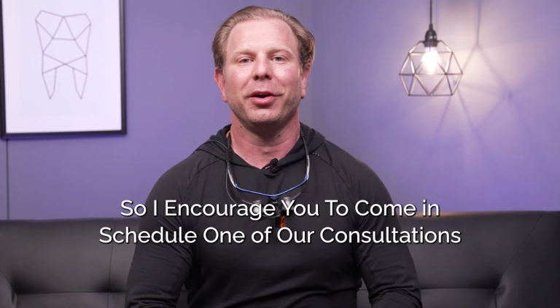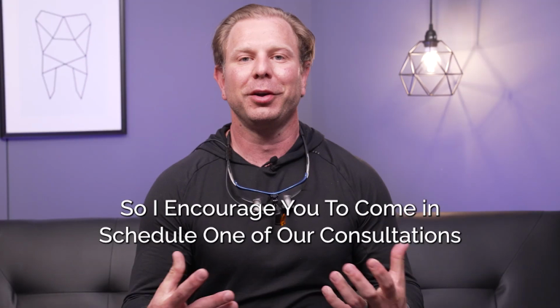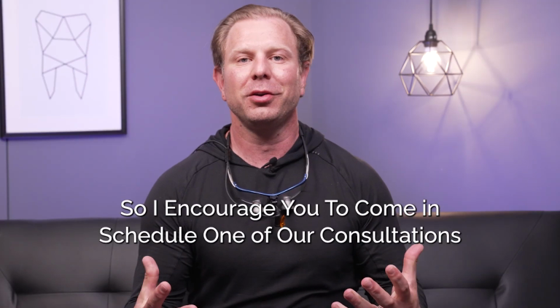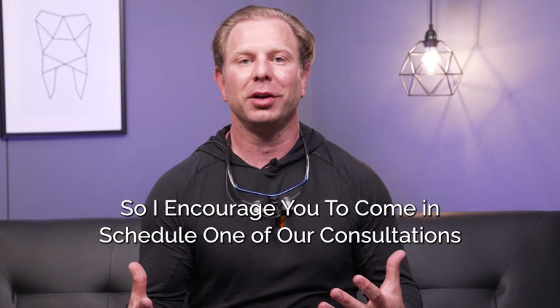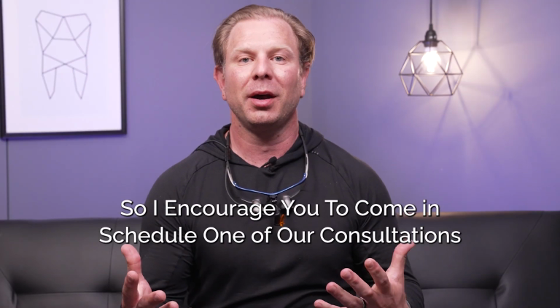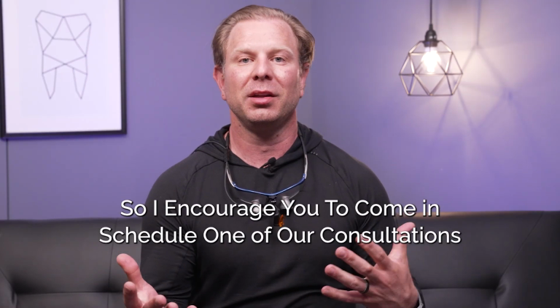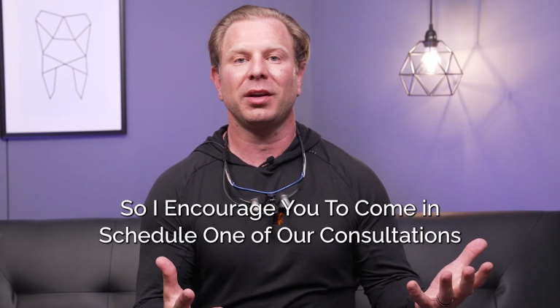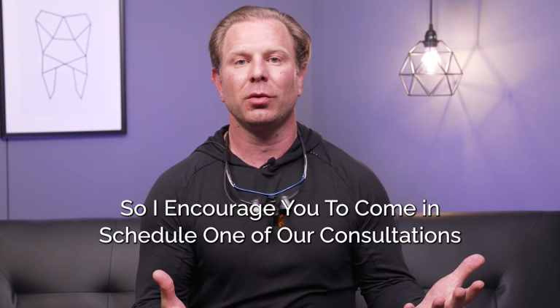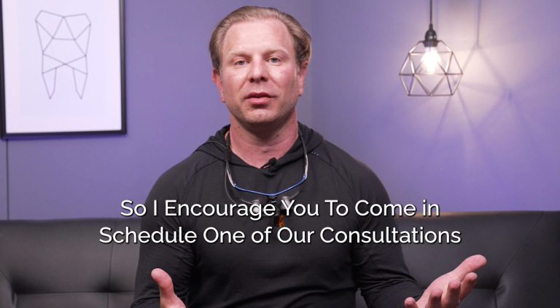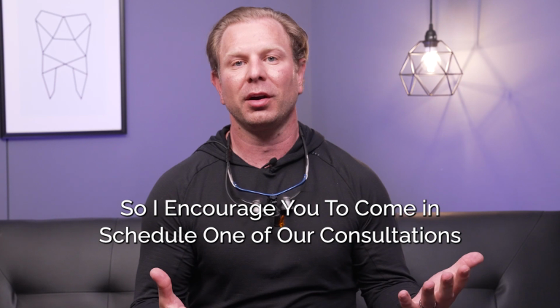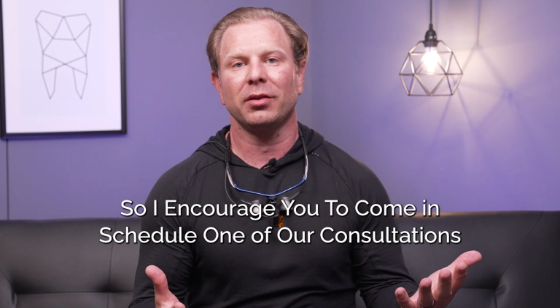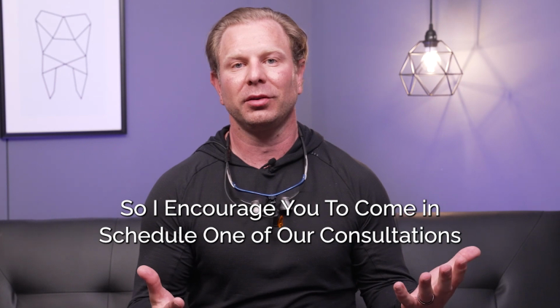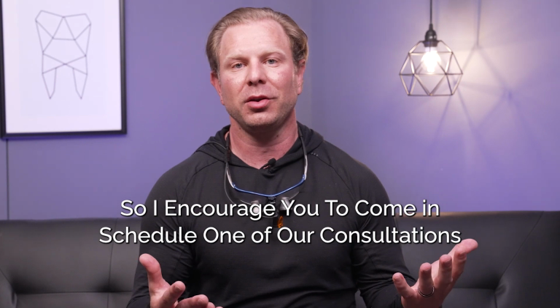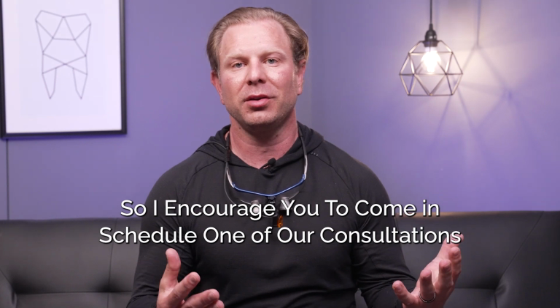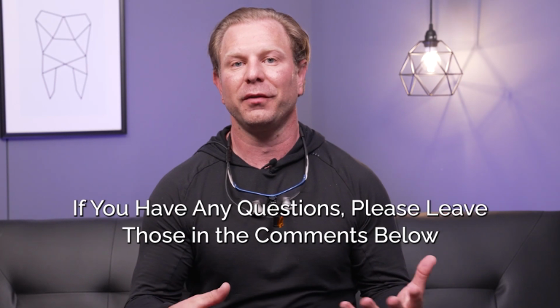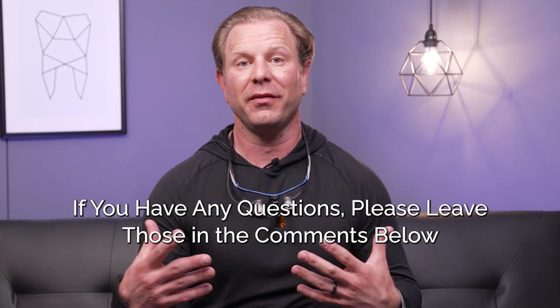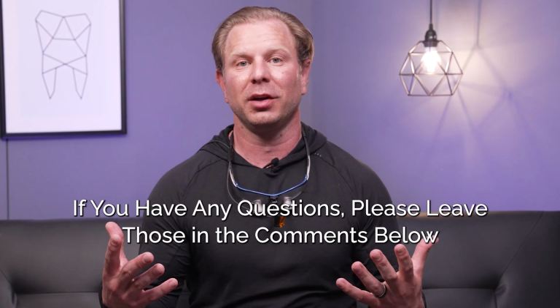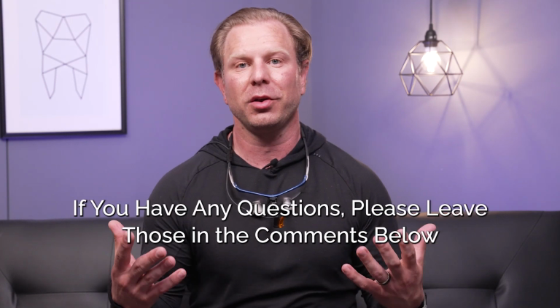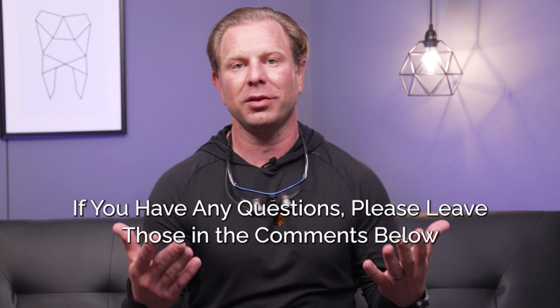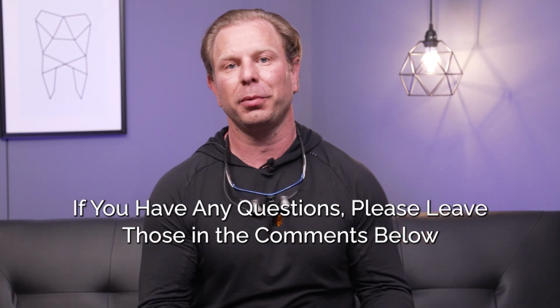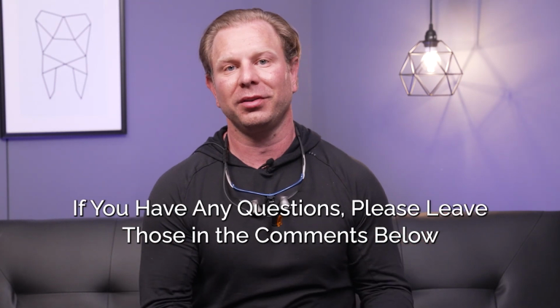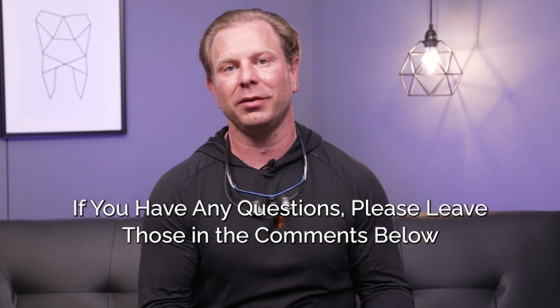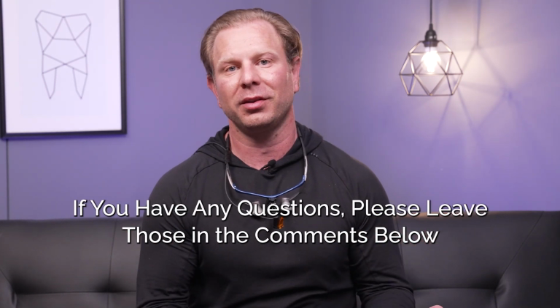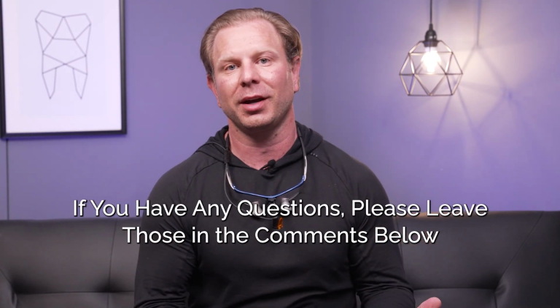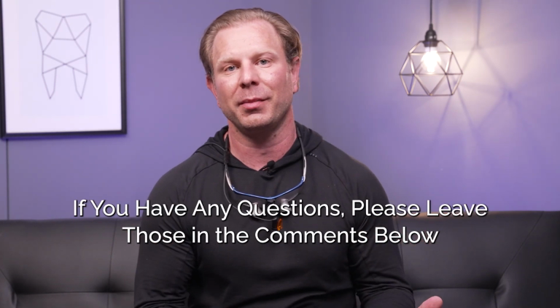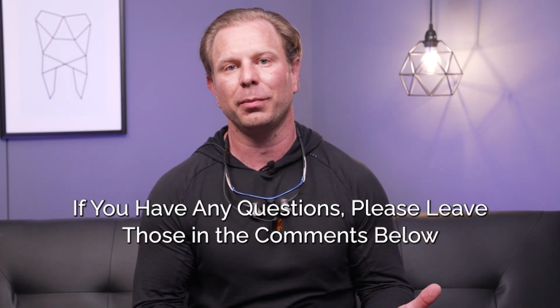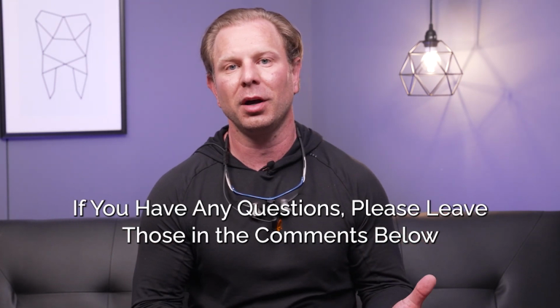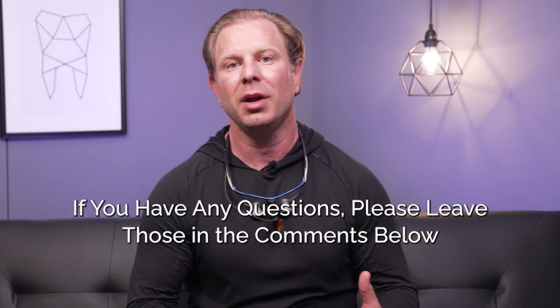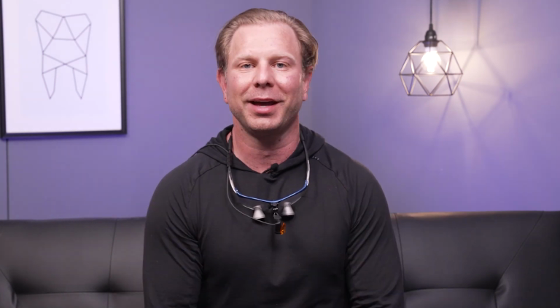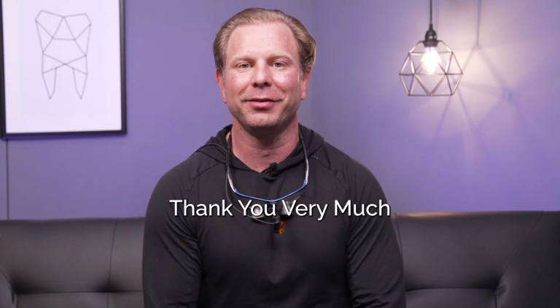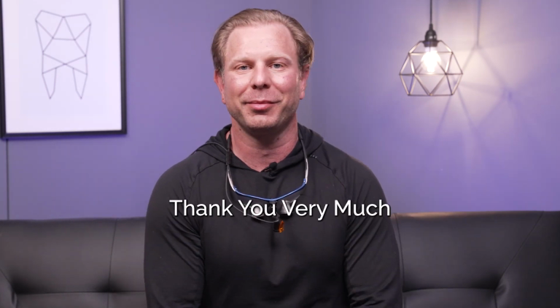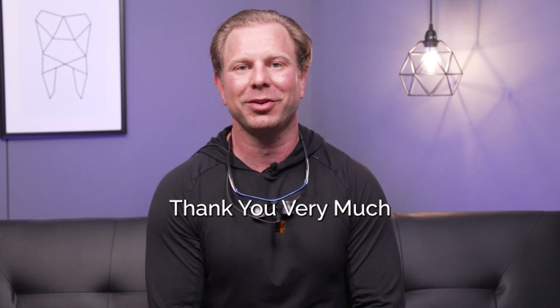I encourage you to come in and schedule one of our consultations. If you have any questions, please leave those in the comments below. Thank you very much.